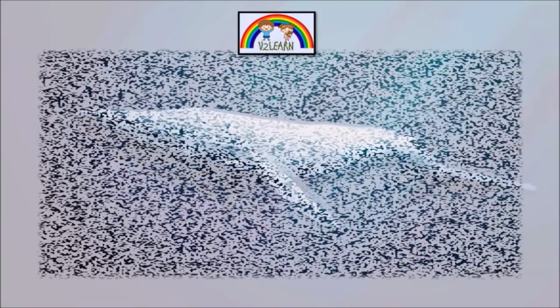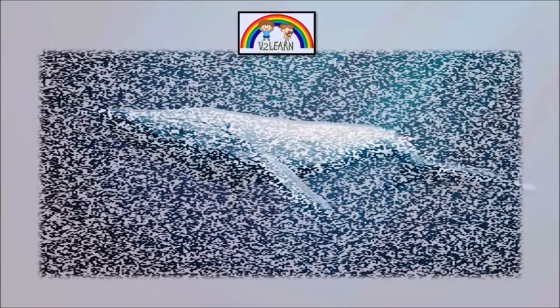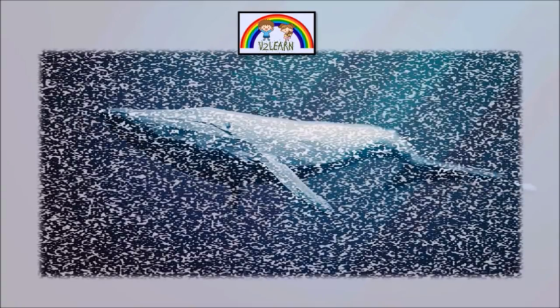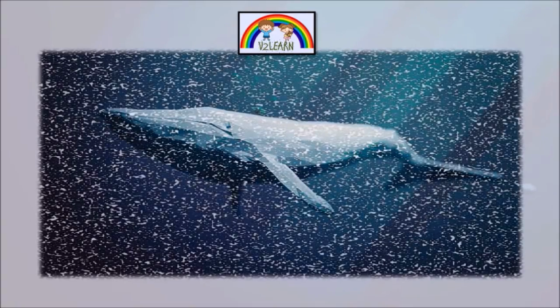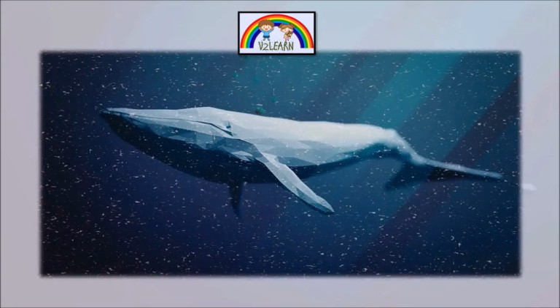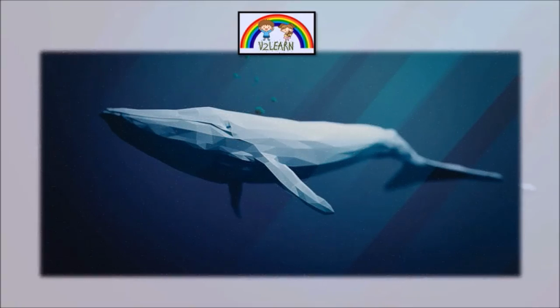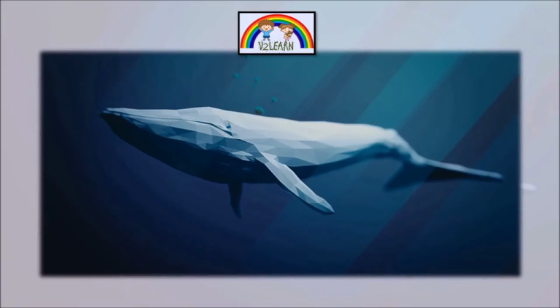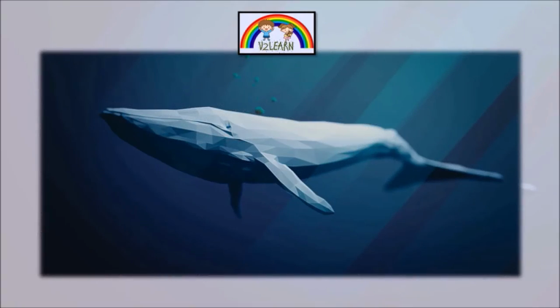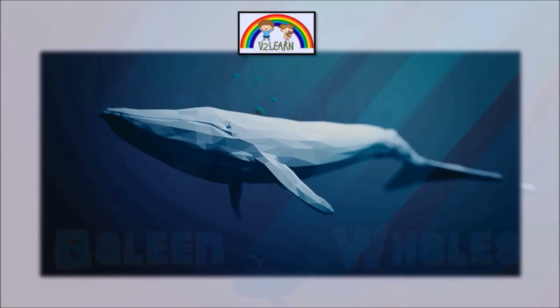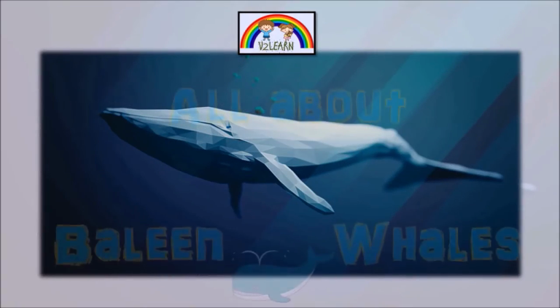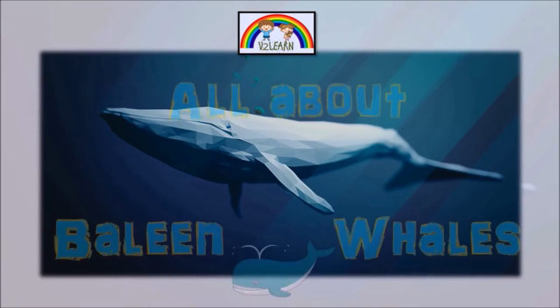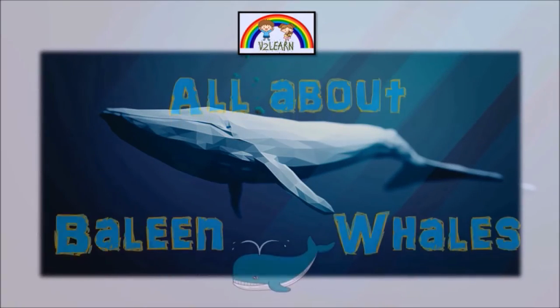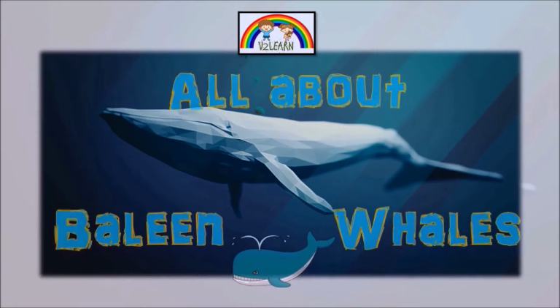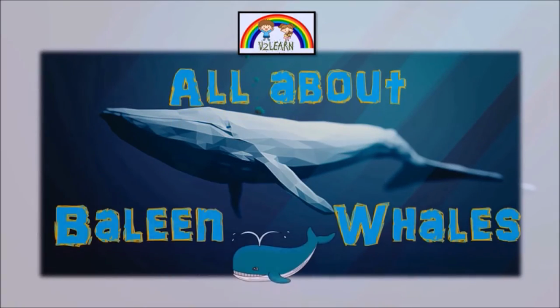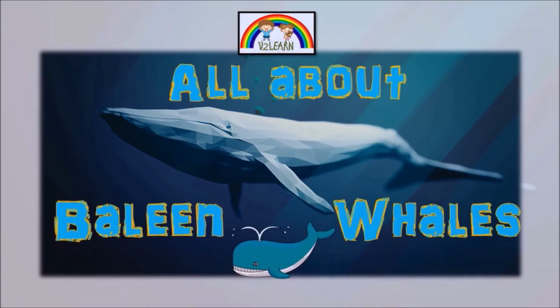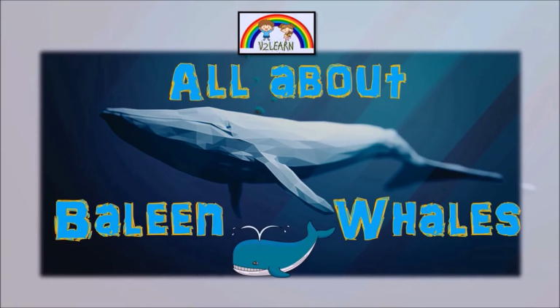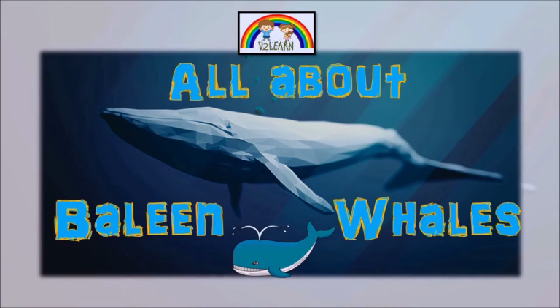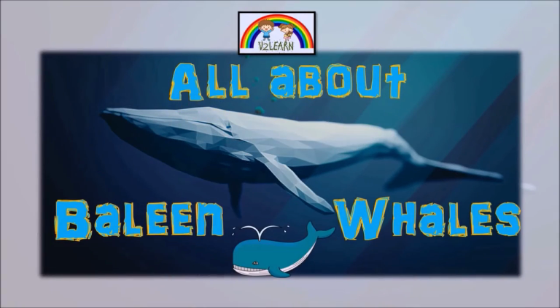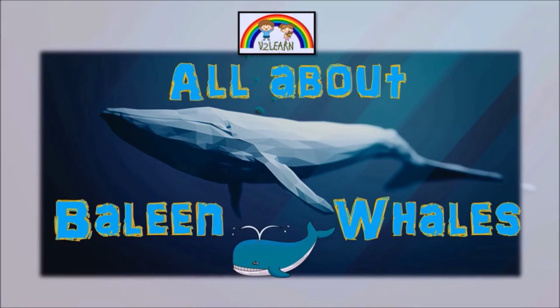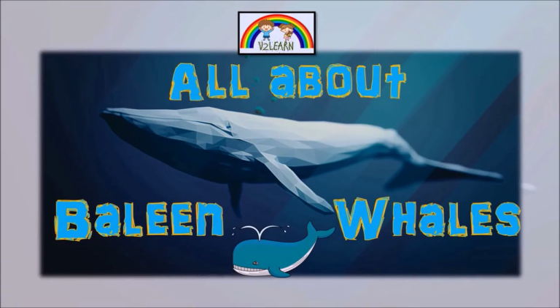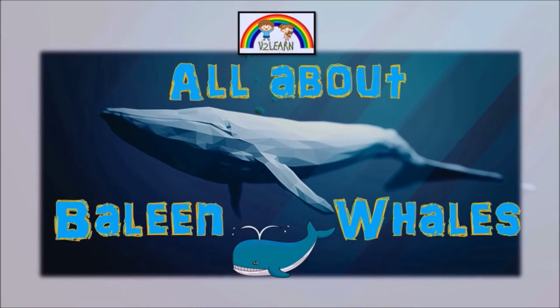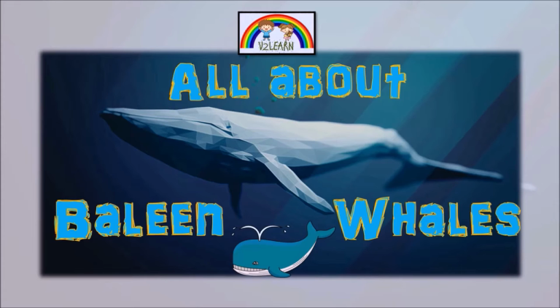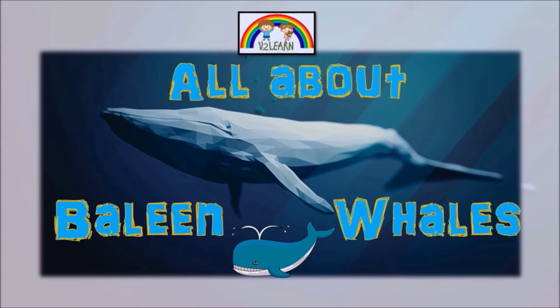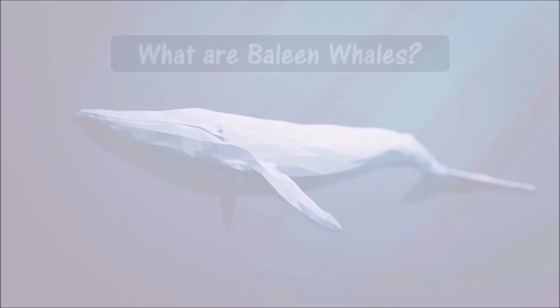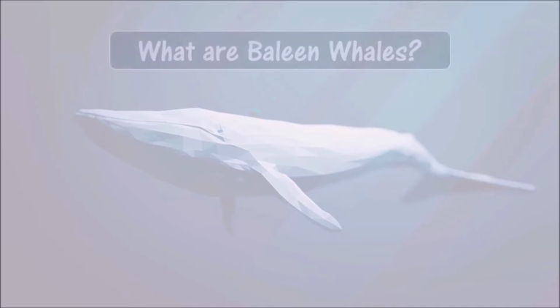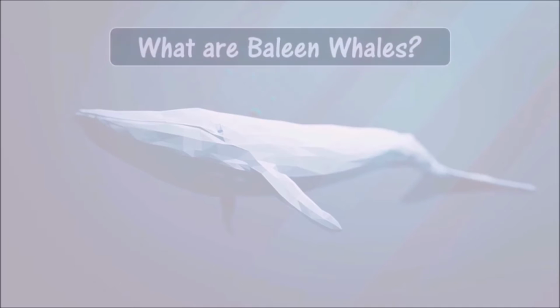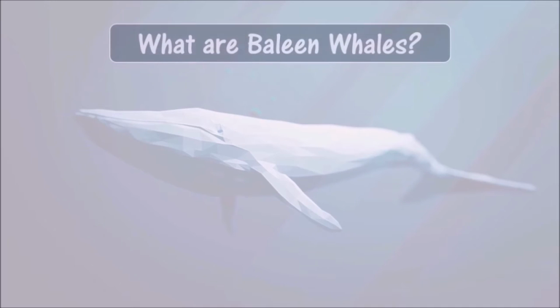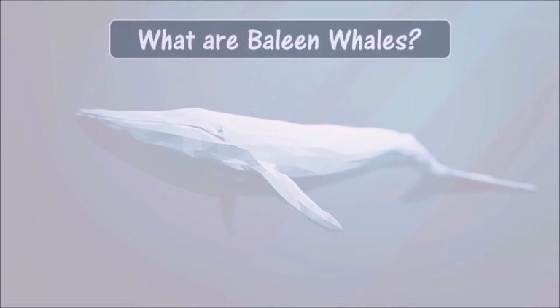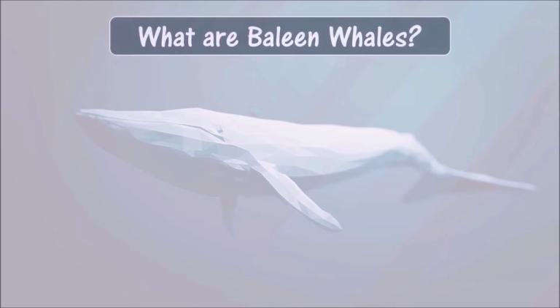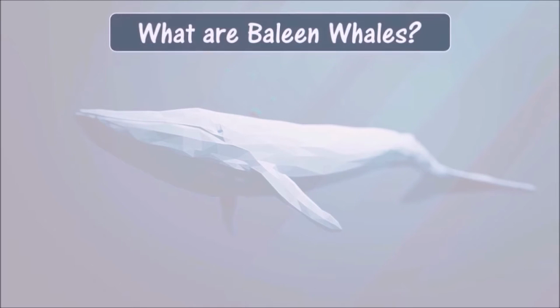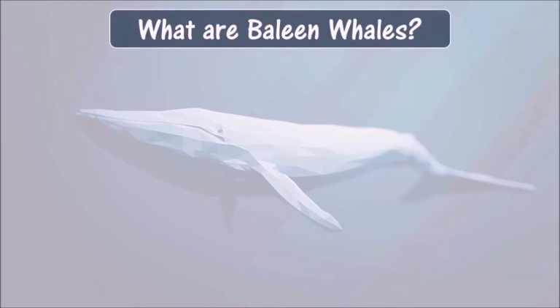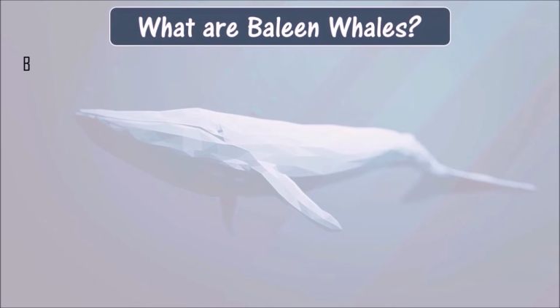Today's topic is all about baleen whales. What are baleen whales?